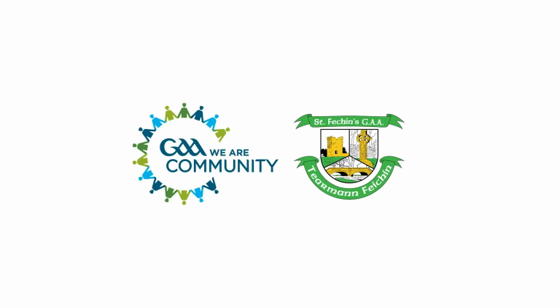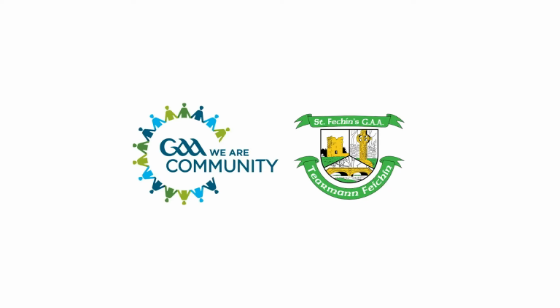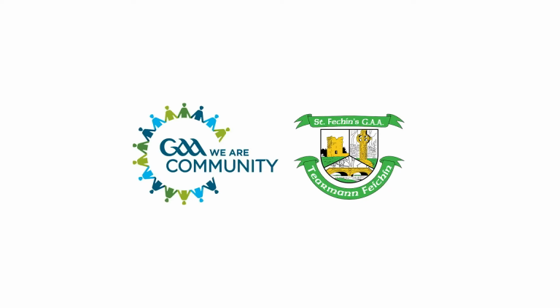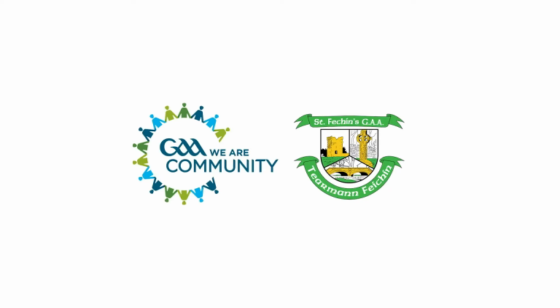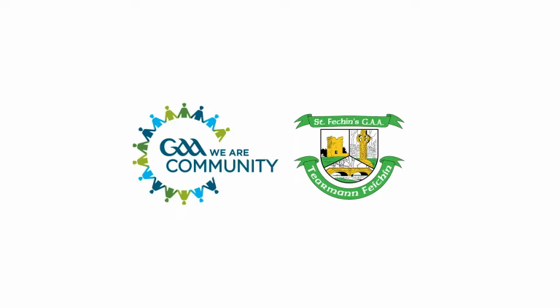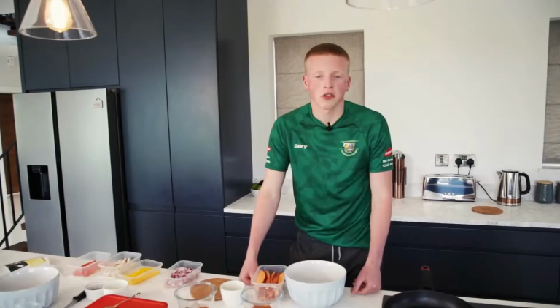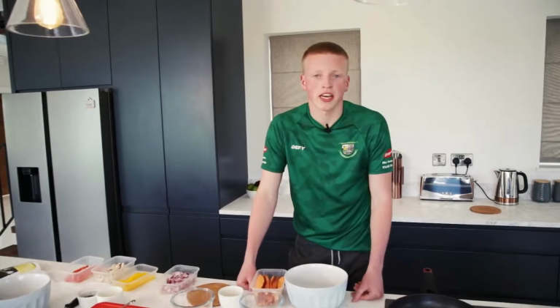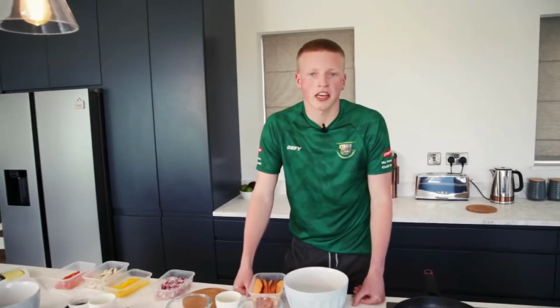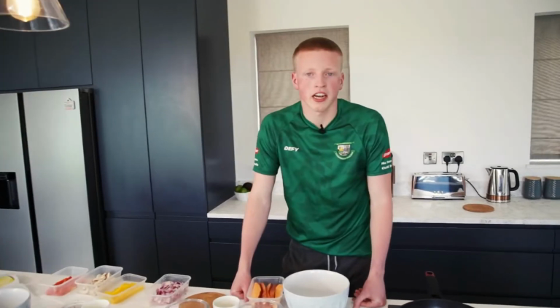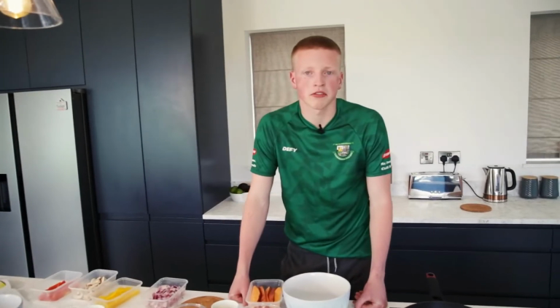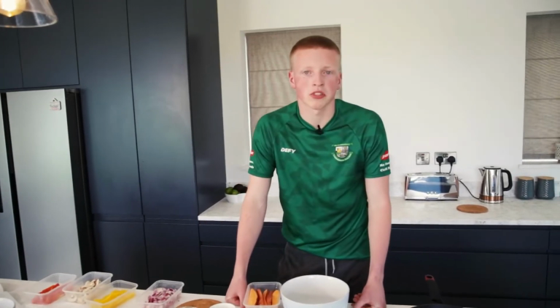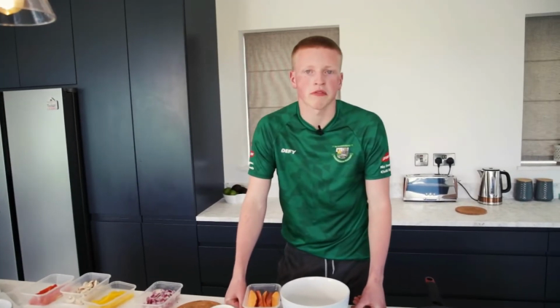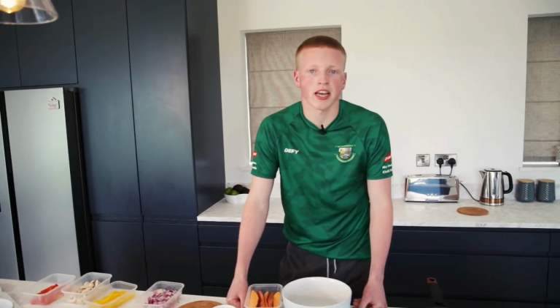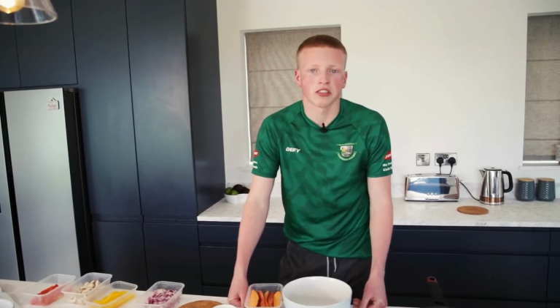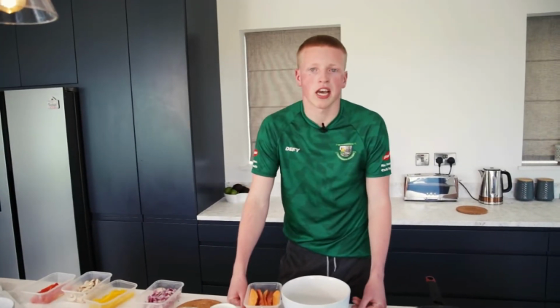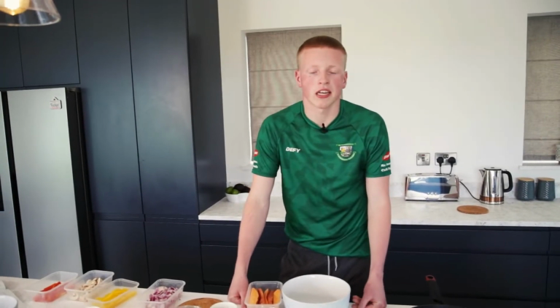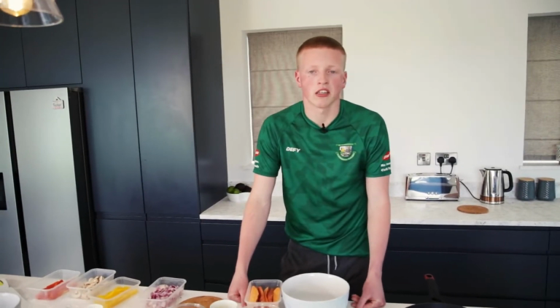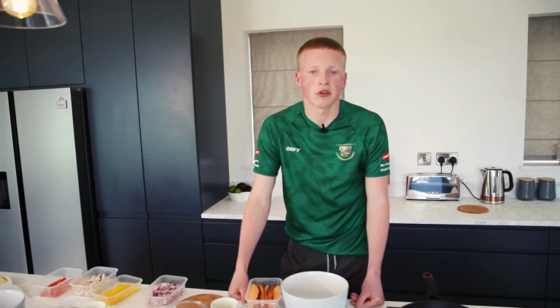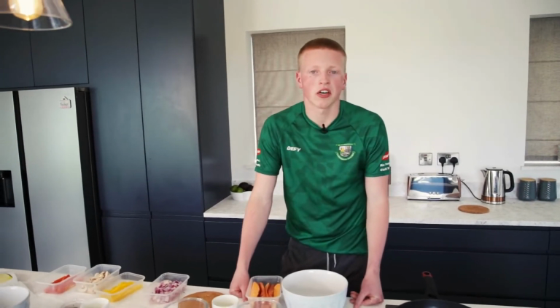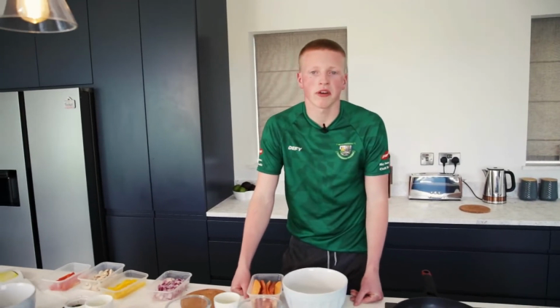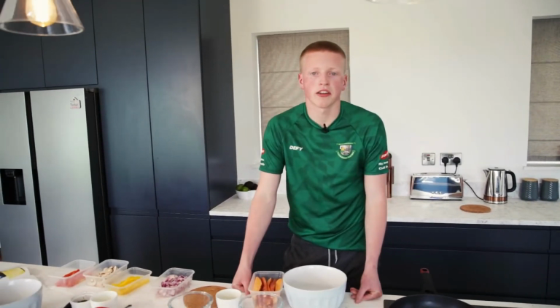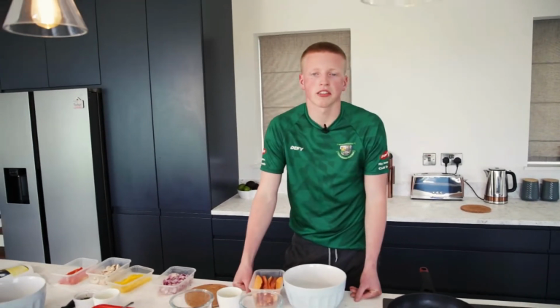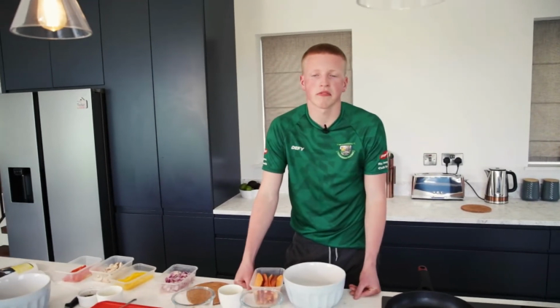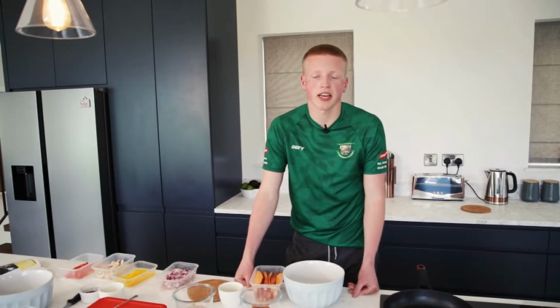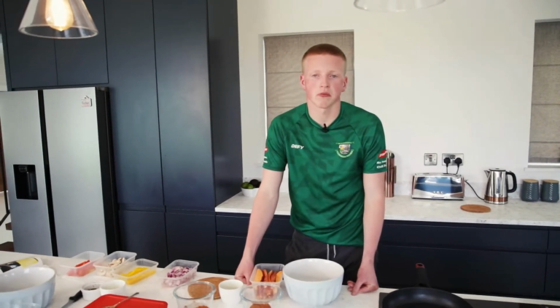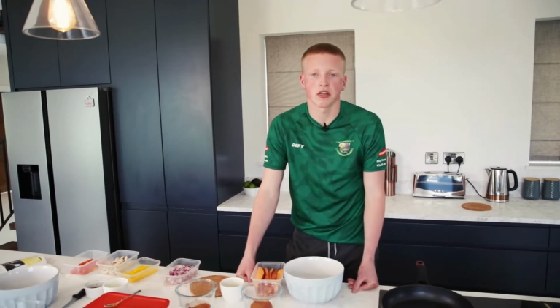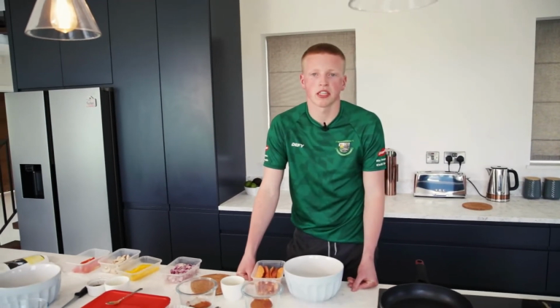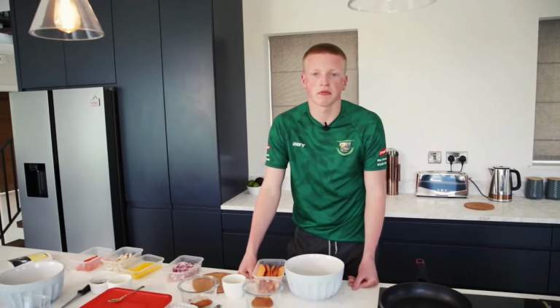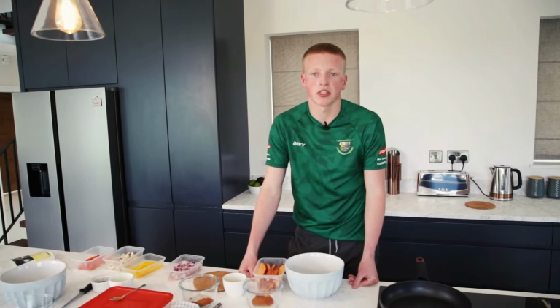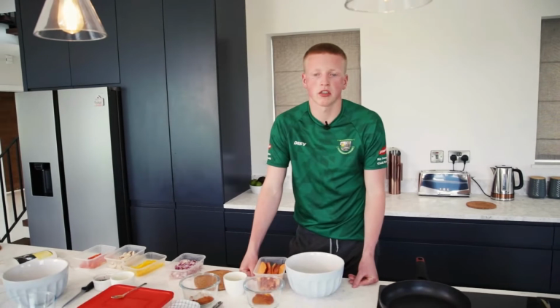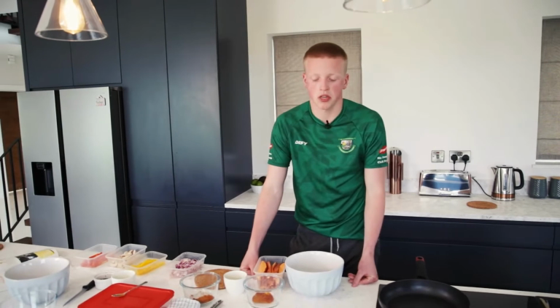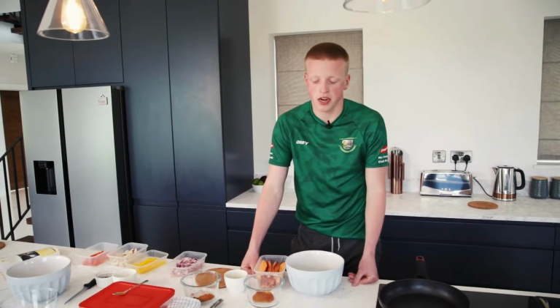Hi guys, Owen Hackett here from St. Facken's GA Club. I'm part of St. Facken's minor team for this coming year.